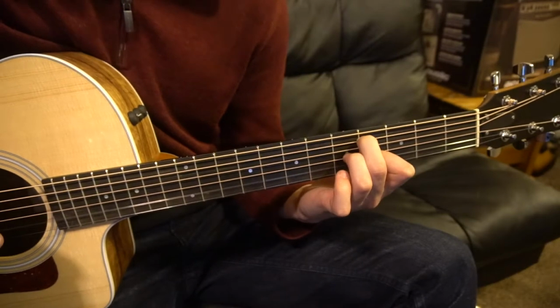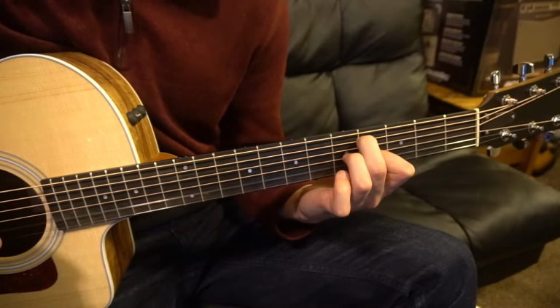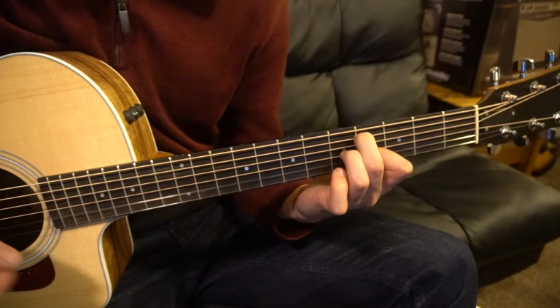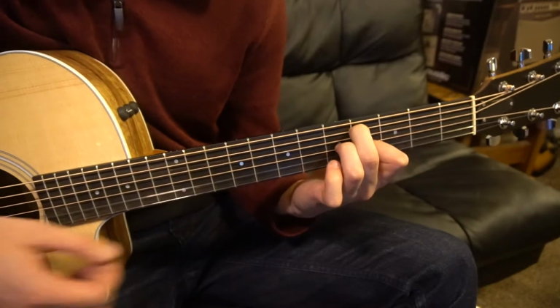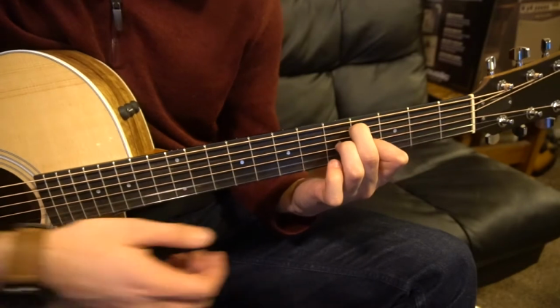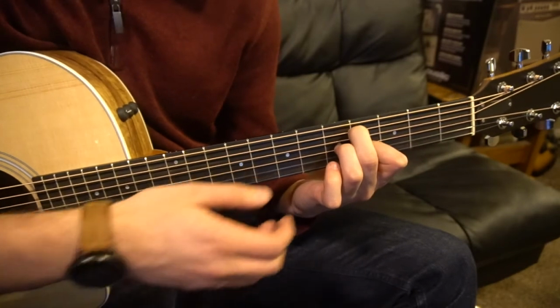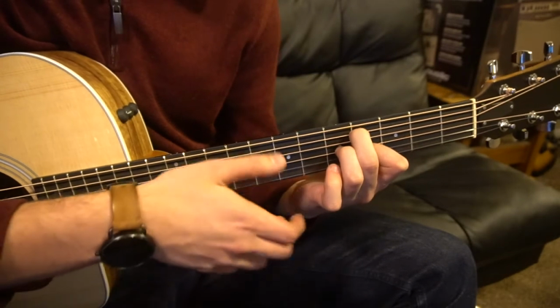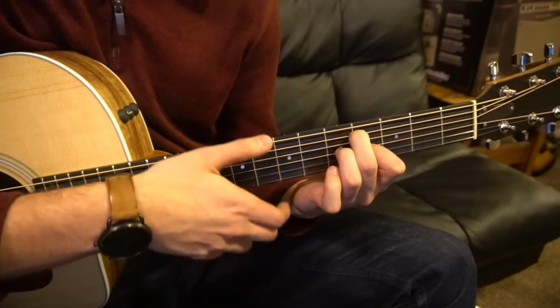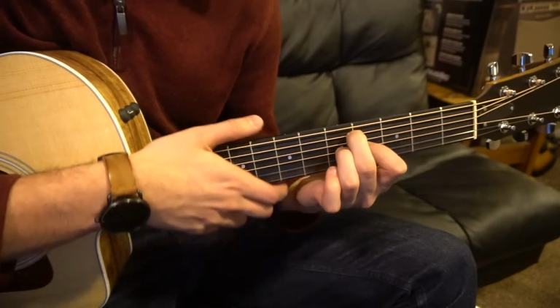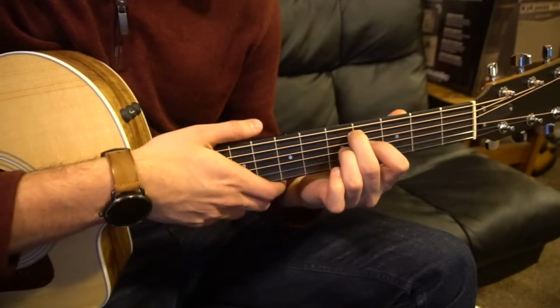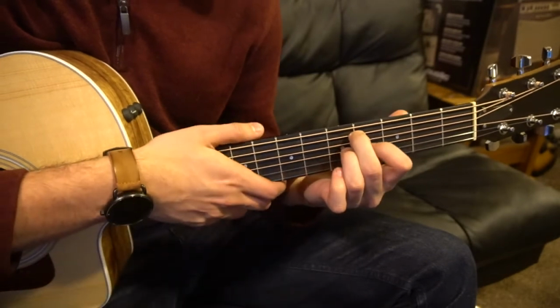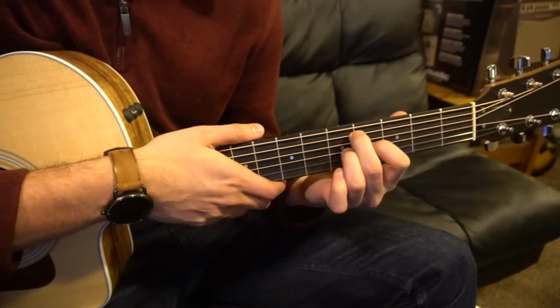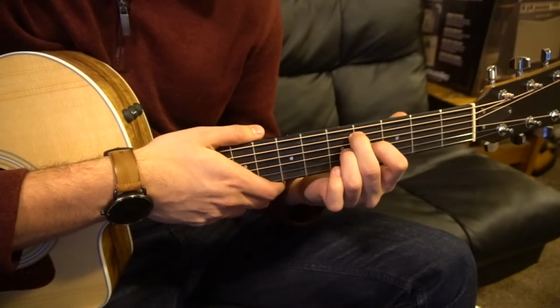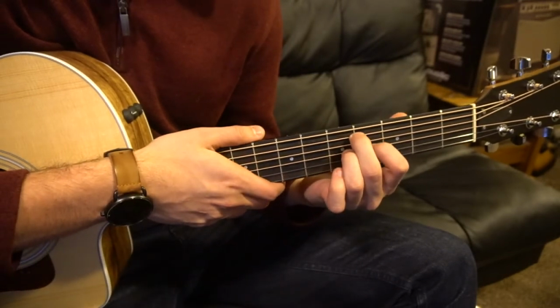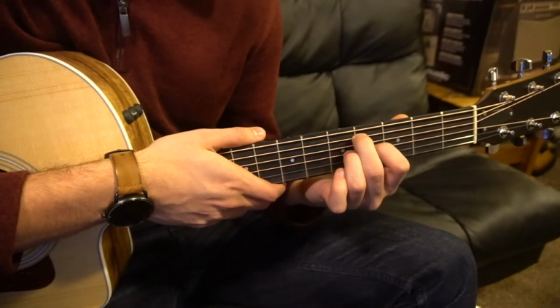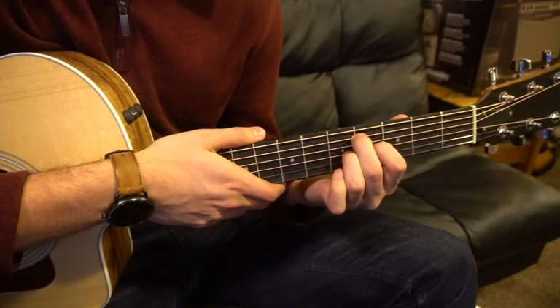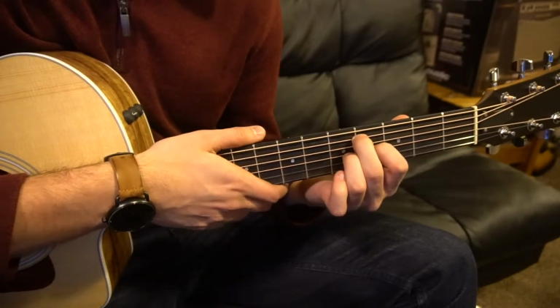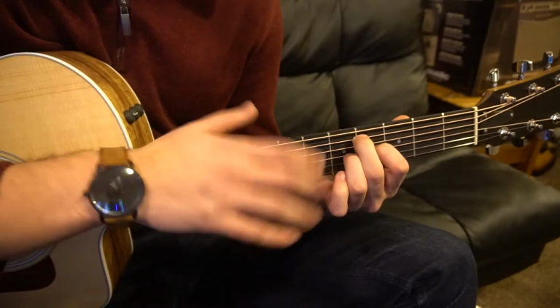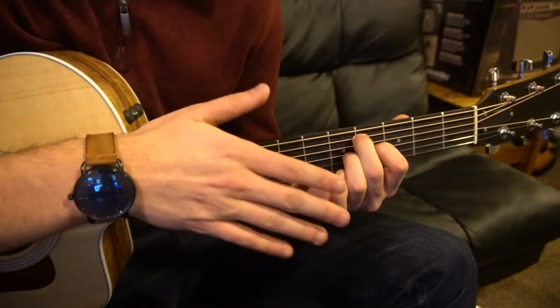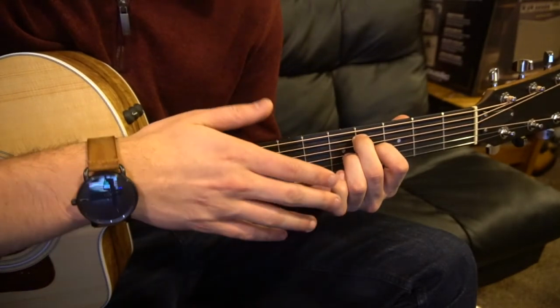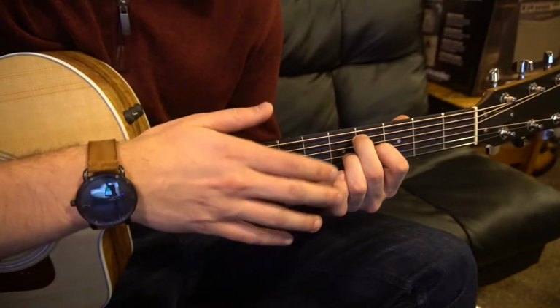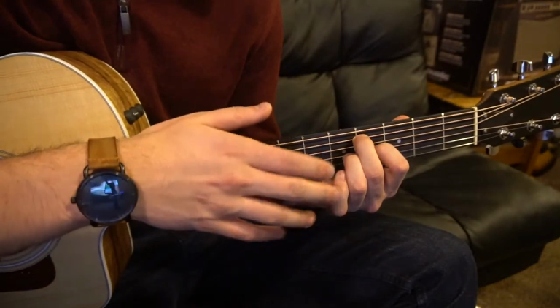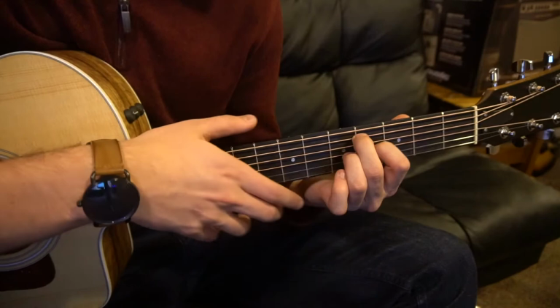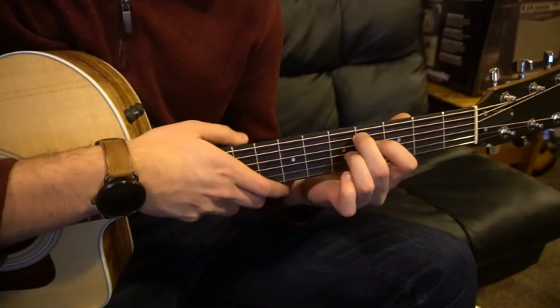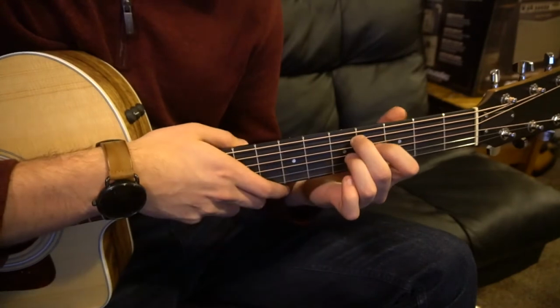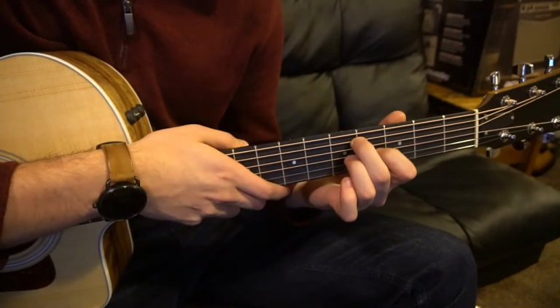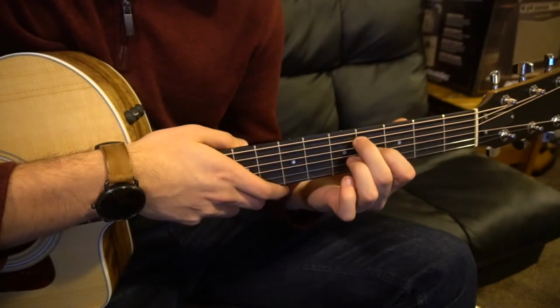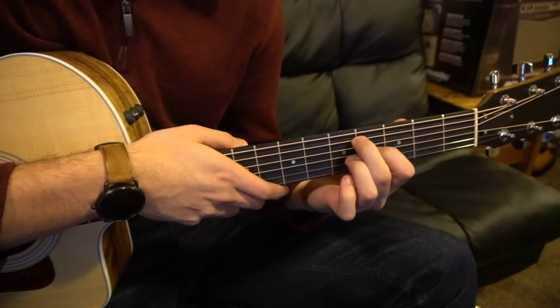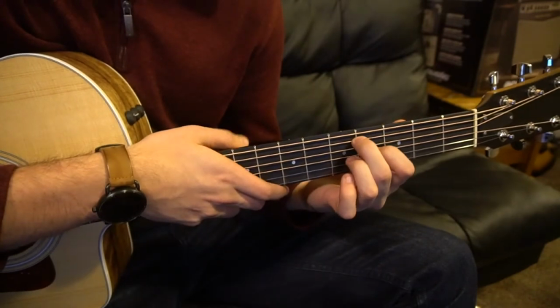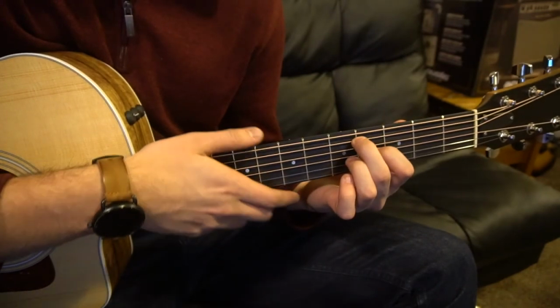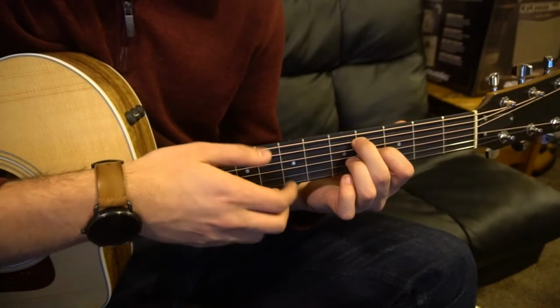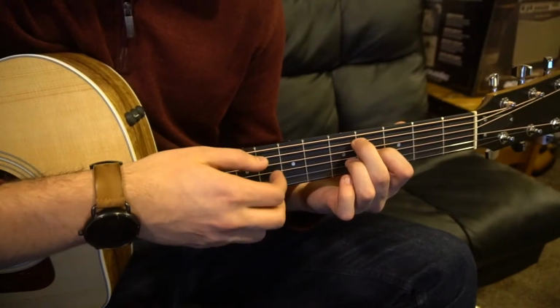I'm sure what's causing you trouble at this point is probably the finger picking. Don't worry — just keep practicing it. You'll get the hang of it.